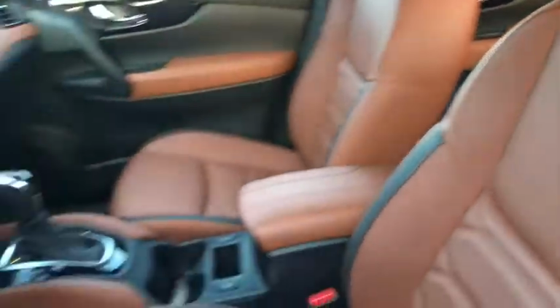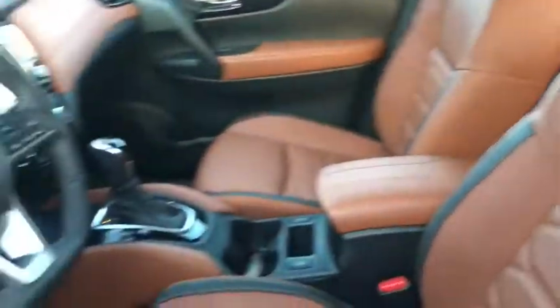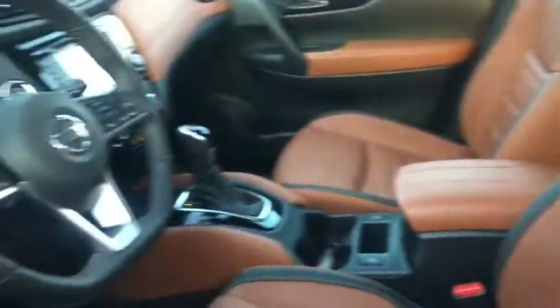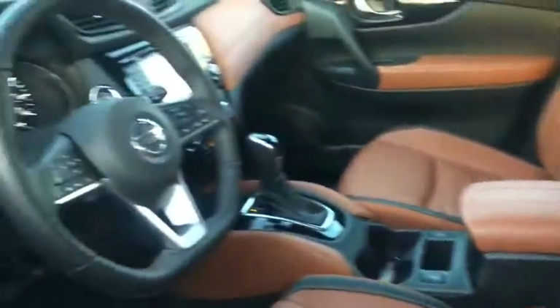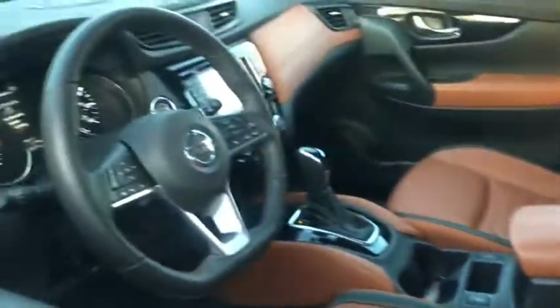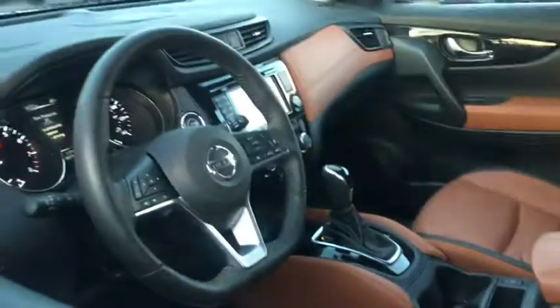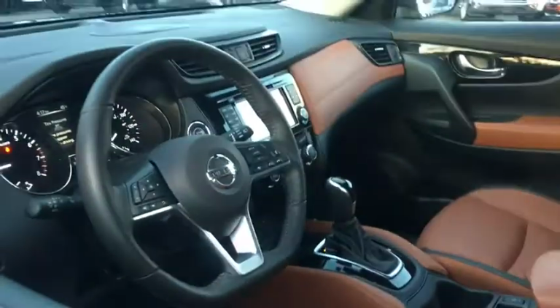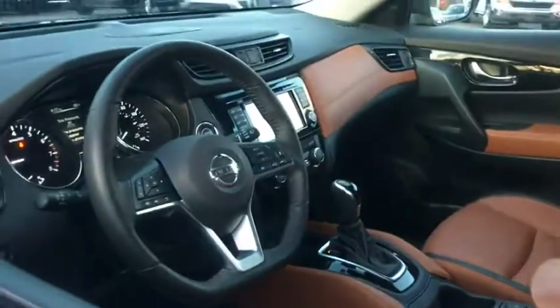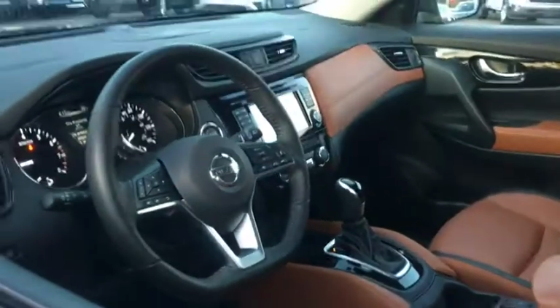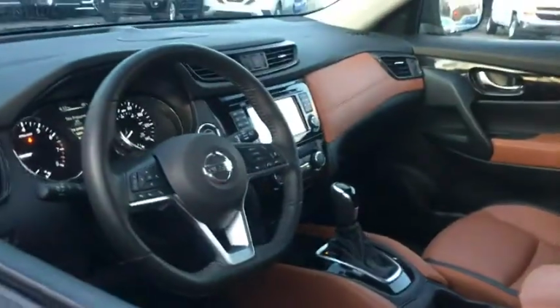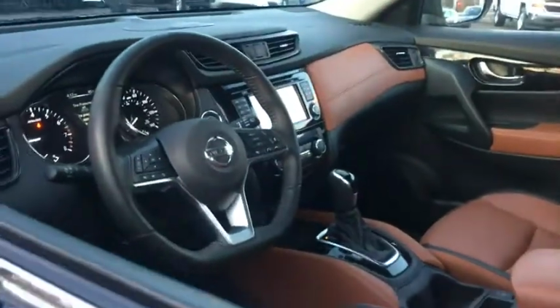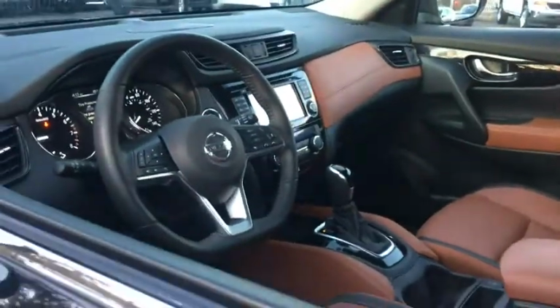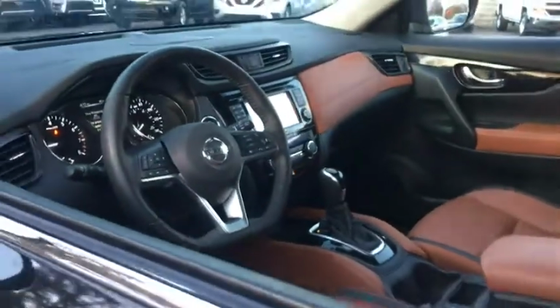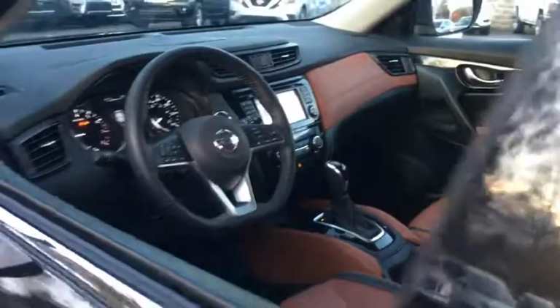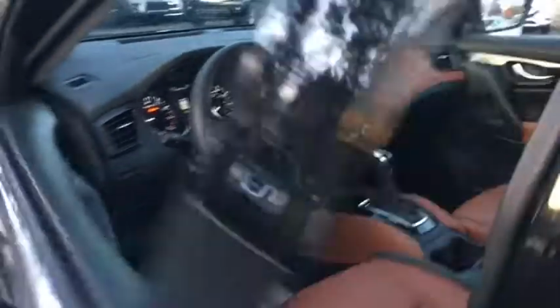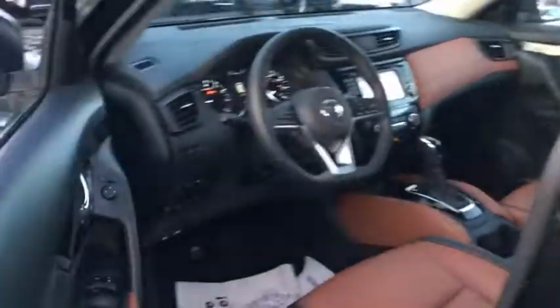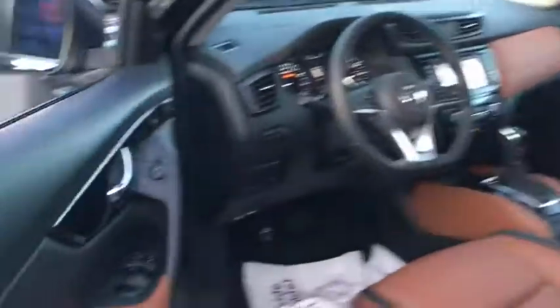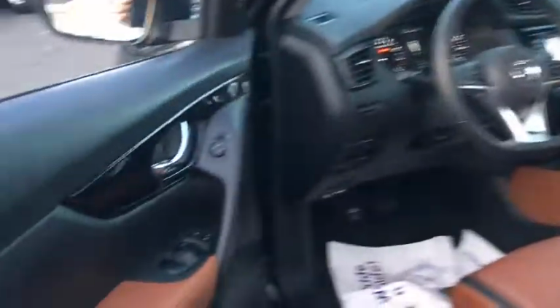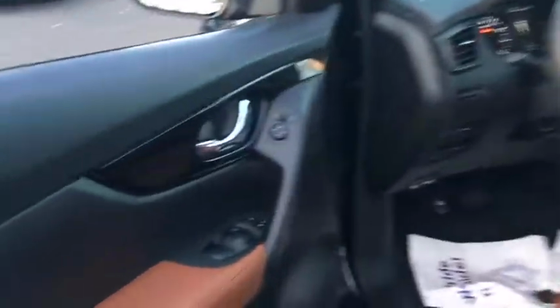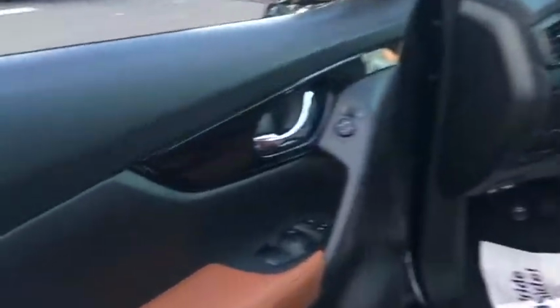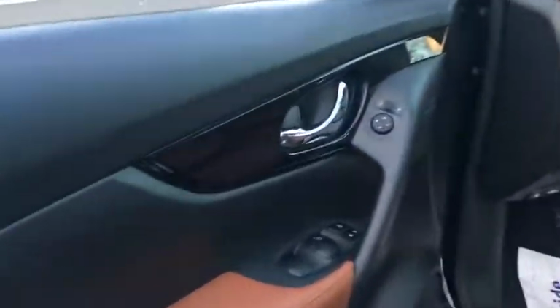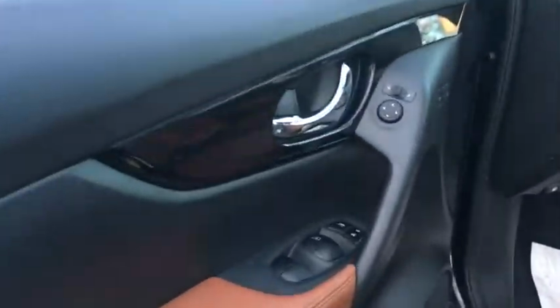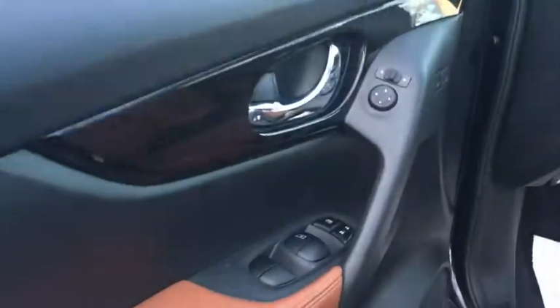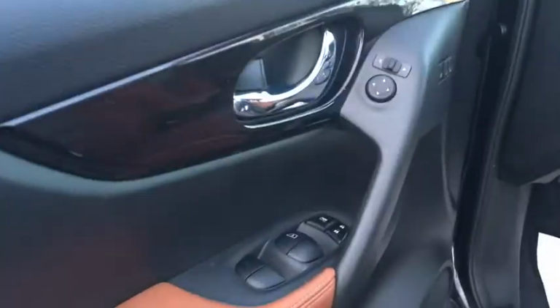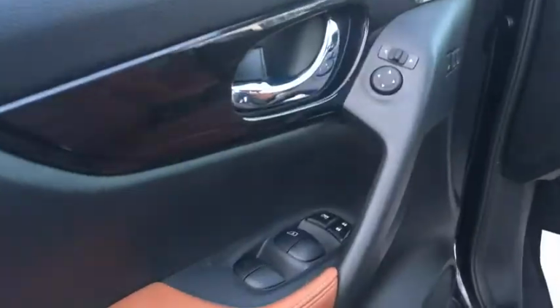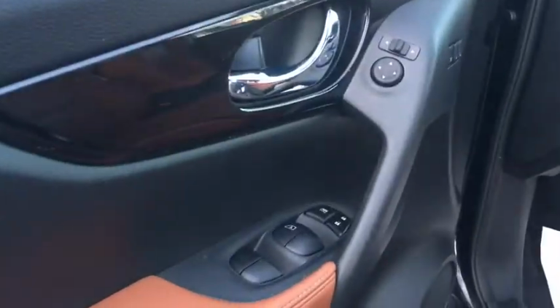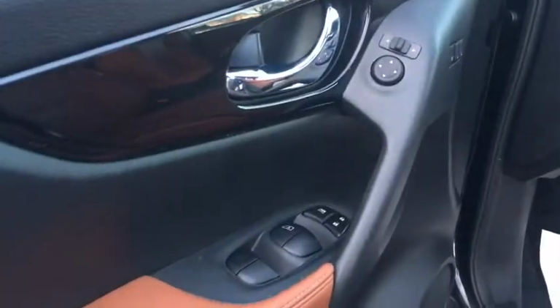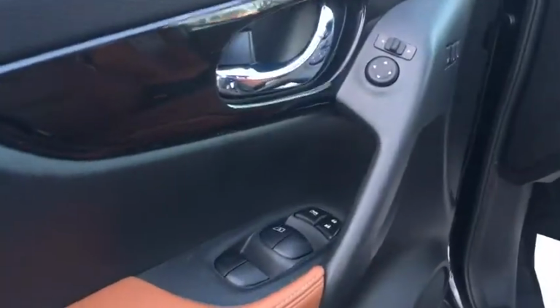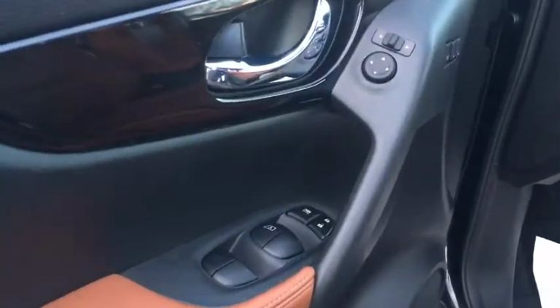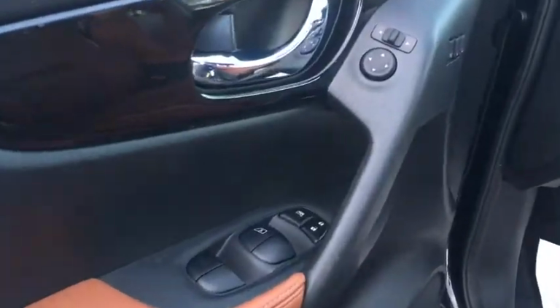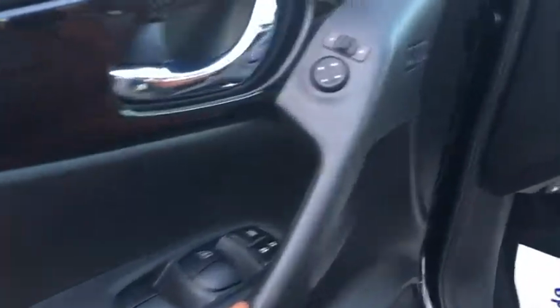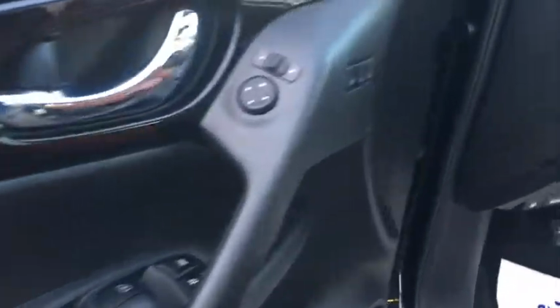This vehicle has less than 10,000 miles. Here are some of this vehicle's great options.